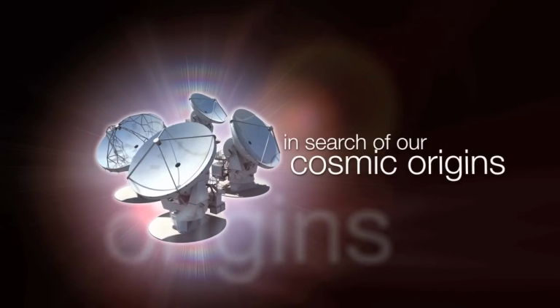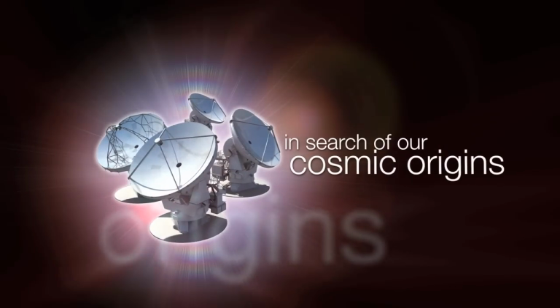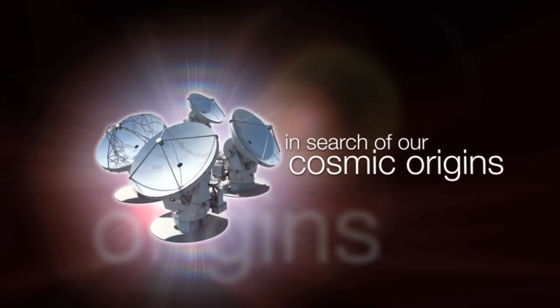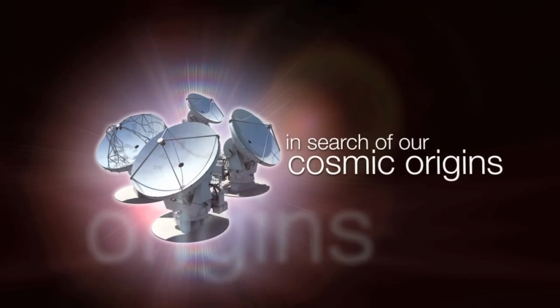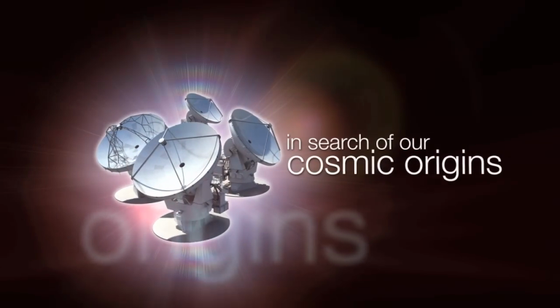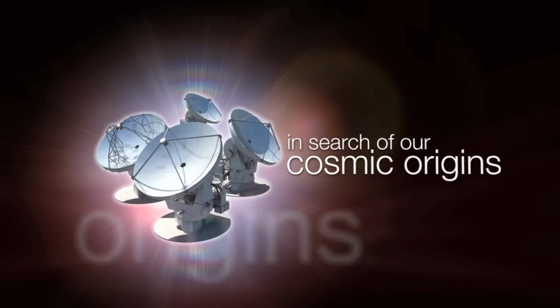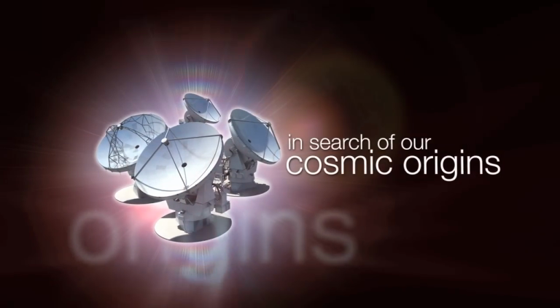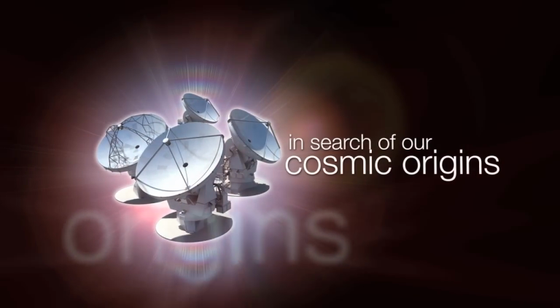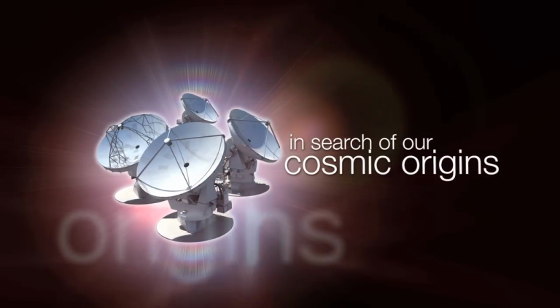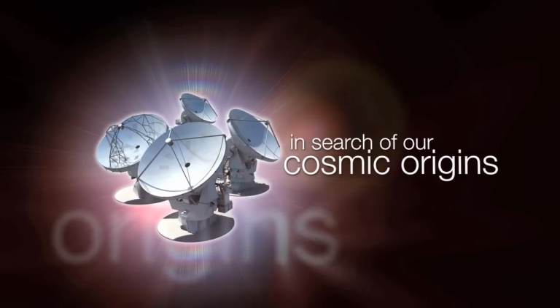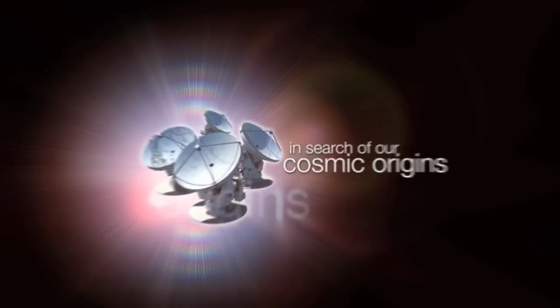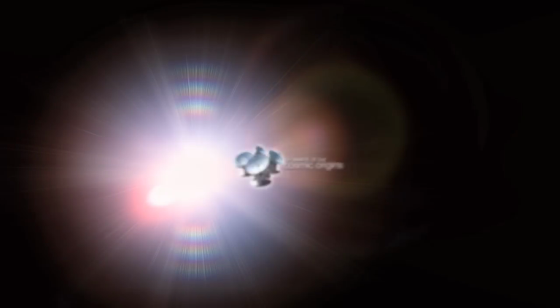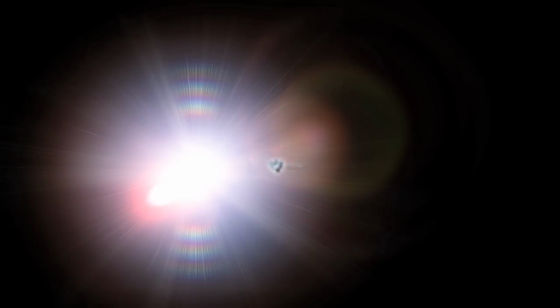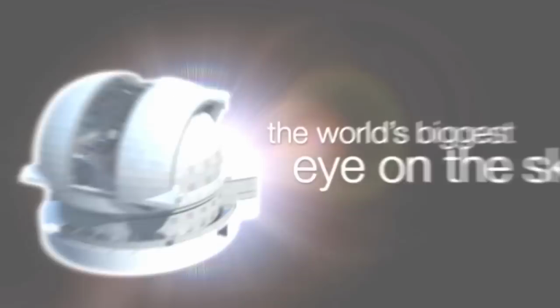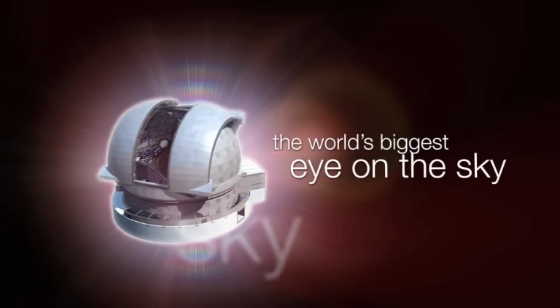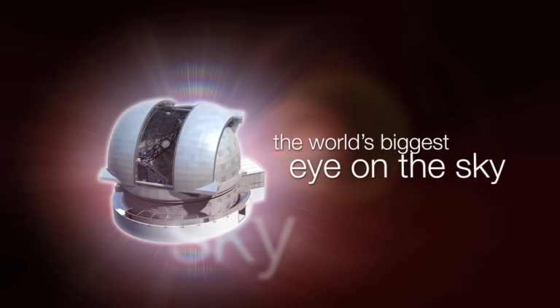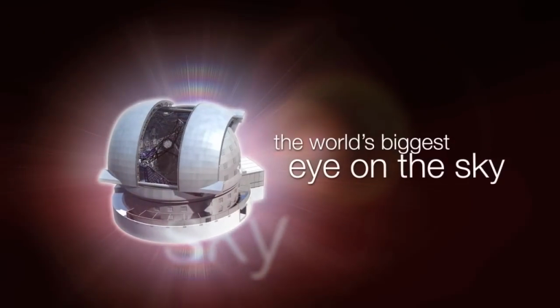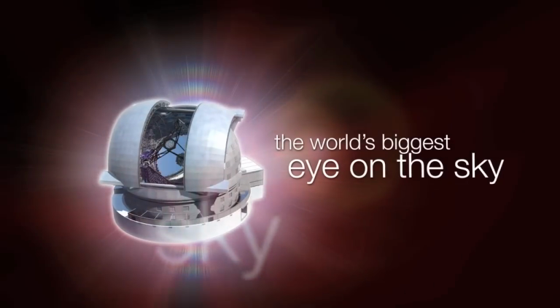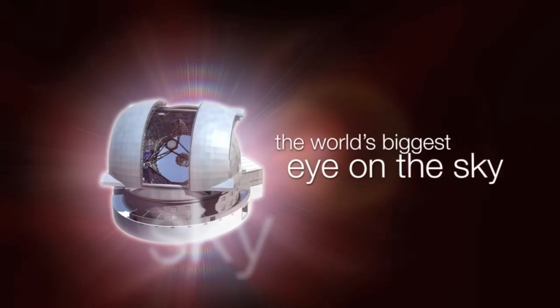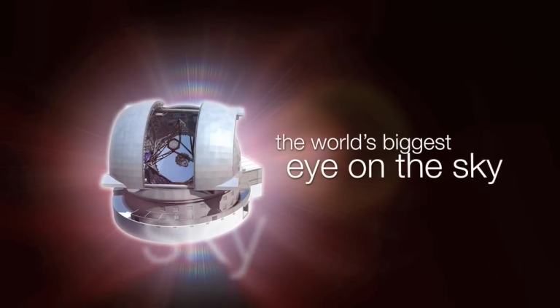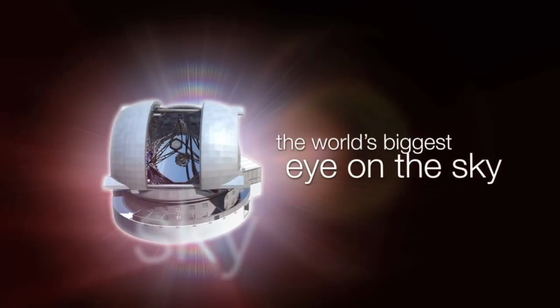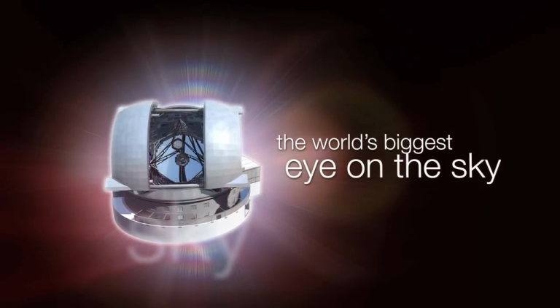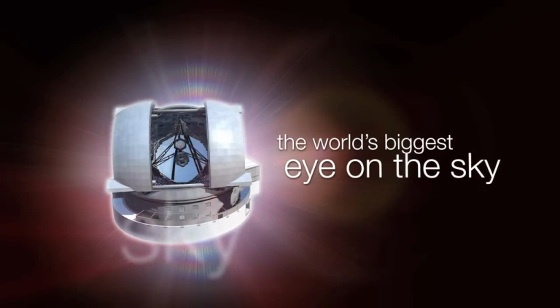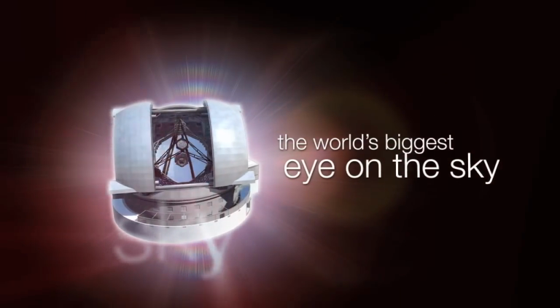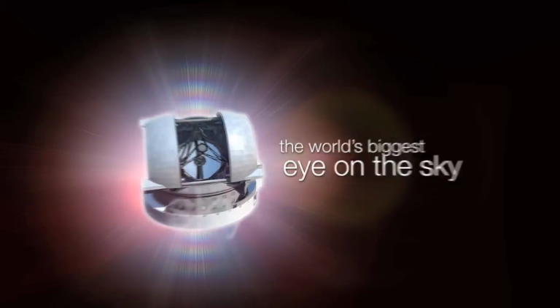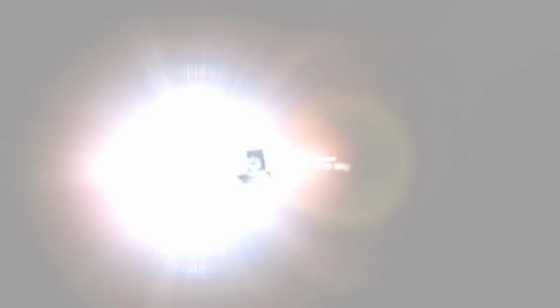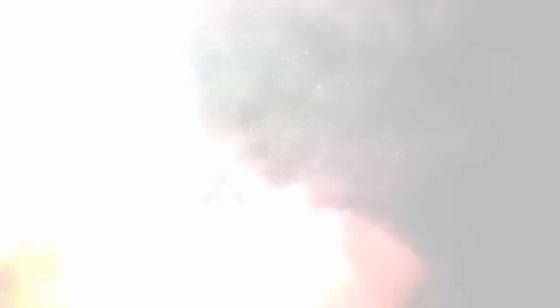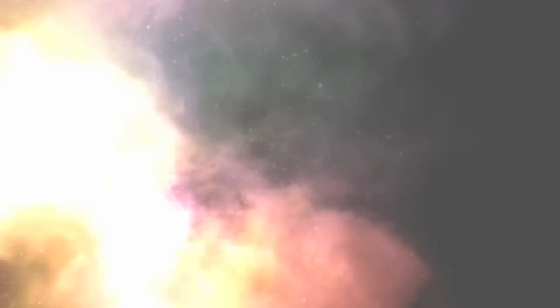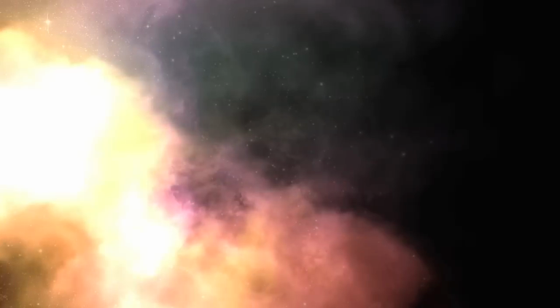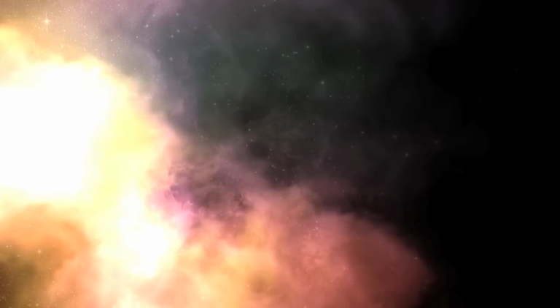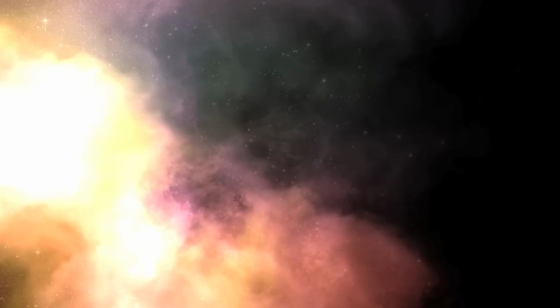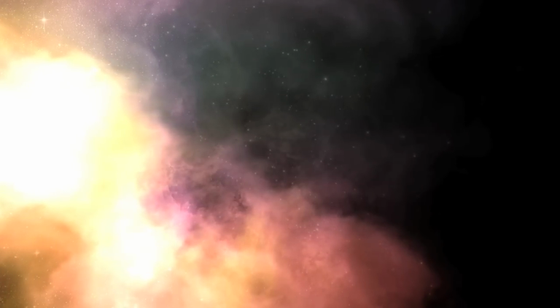This is the ESOcast — cutting-edge science and life behind the scenes of ESO, the European Southern Observatory.